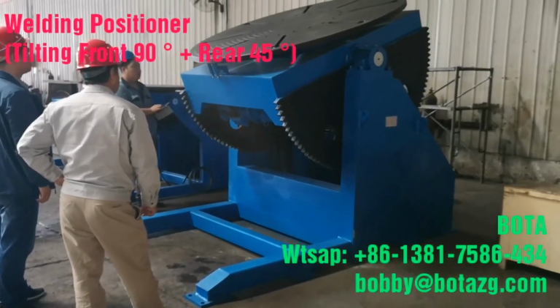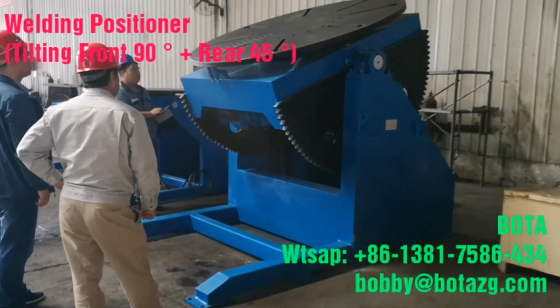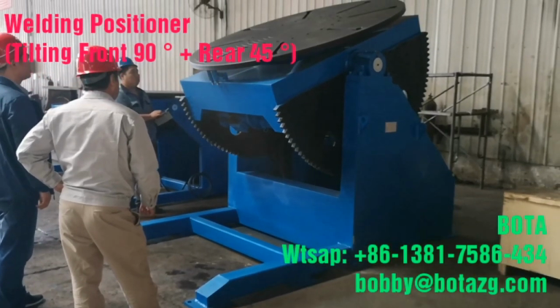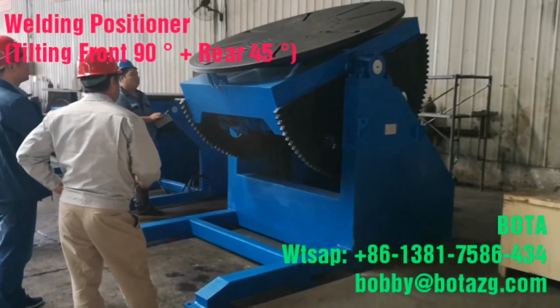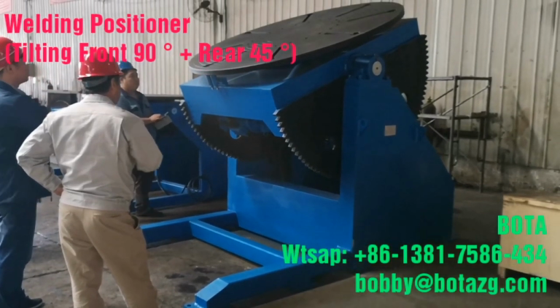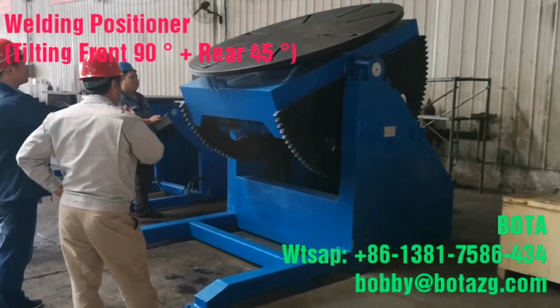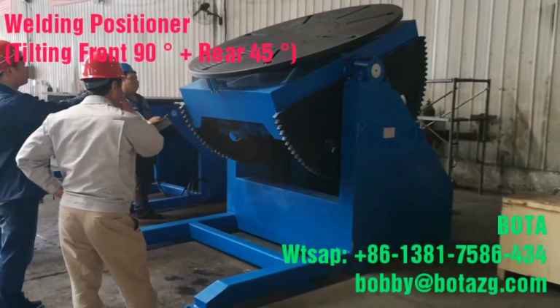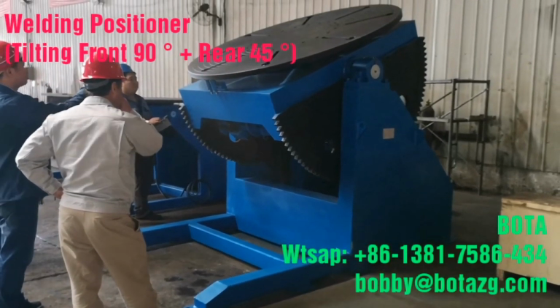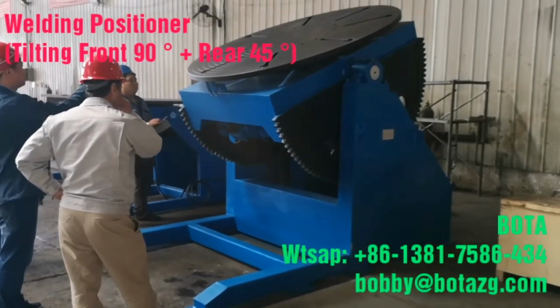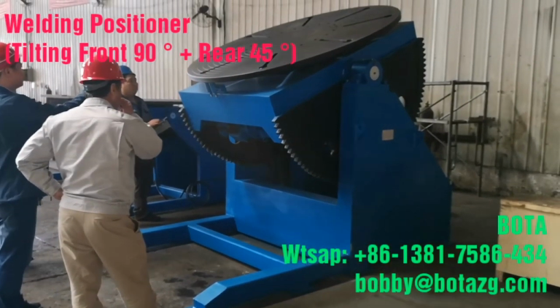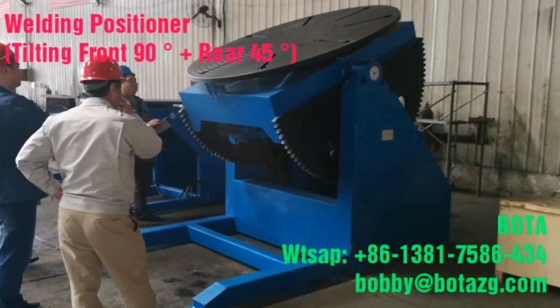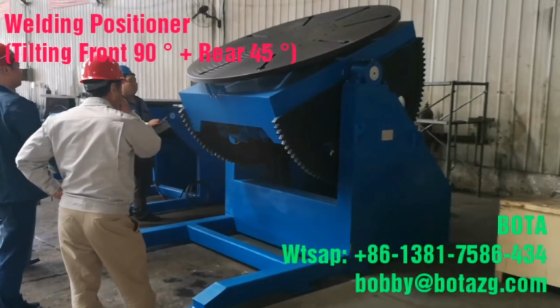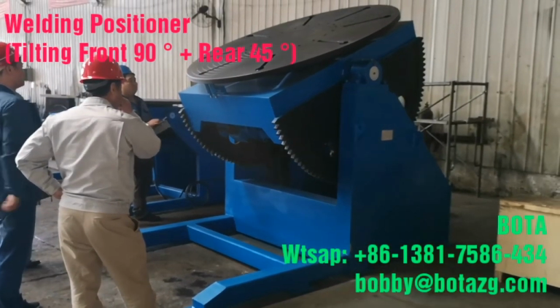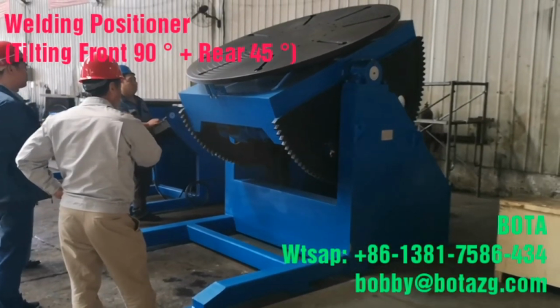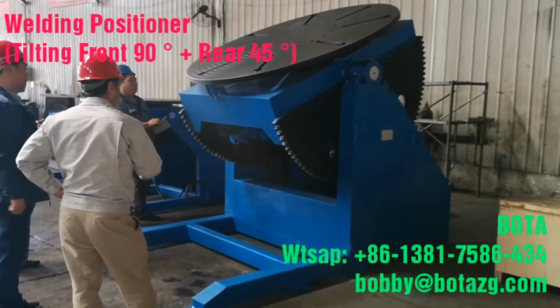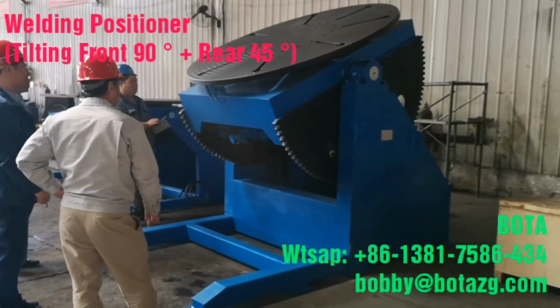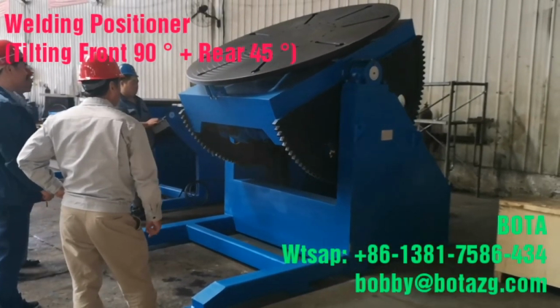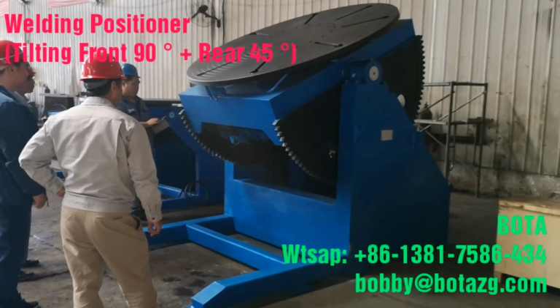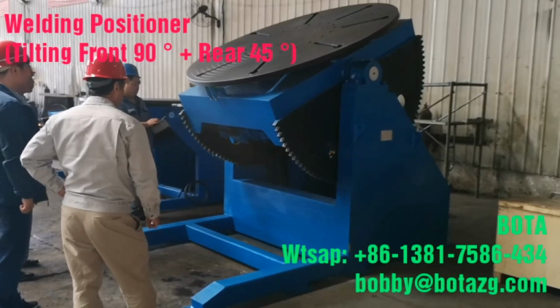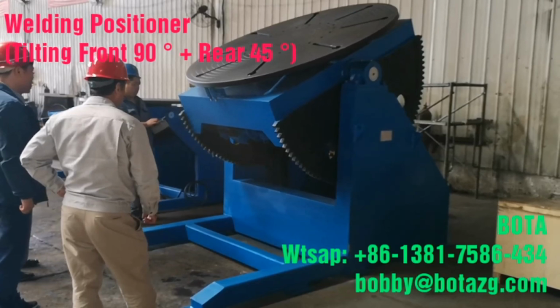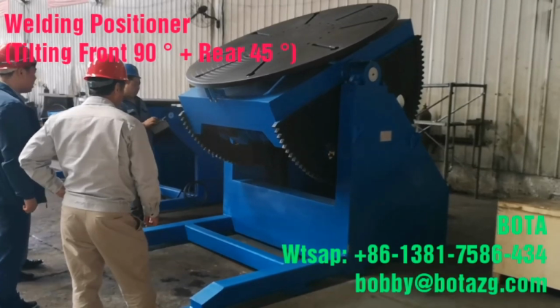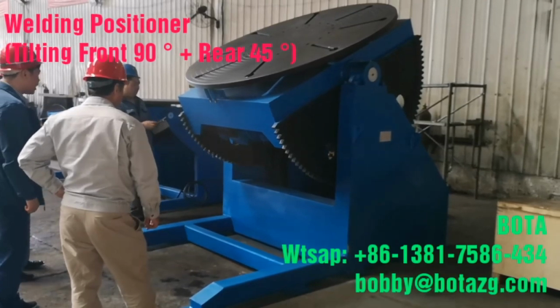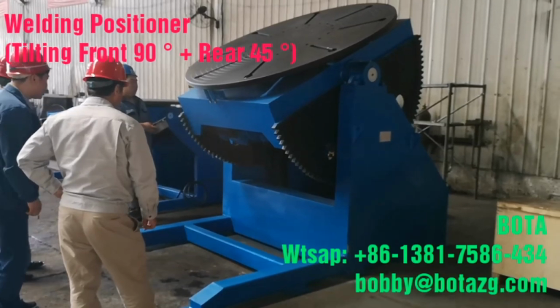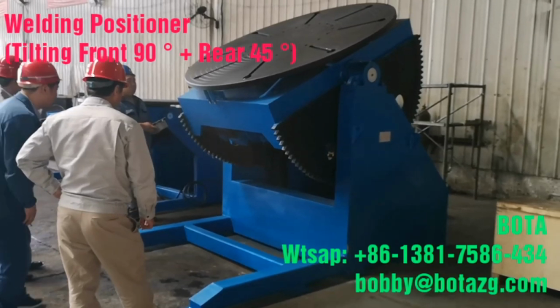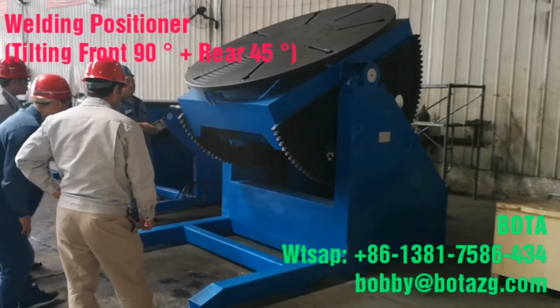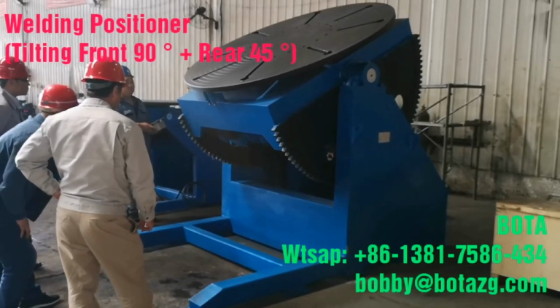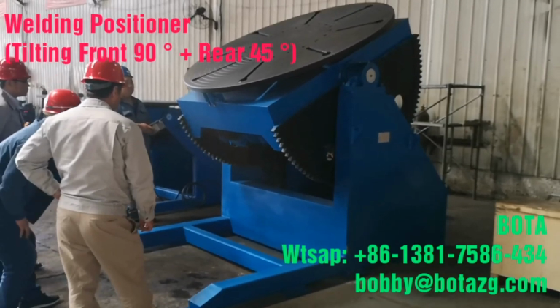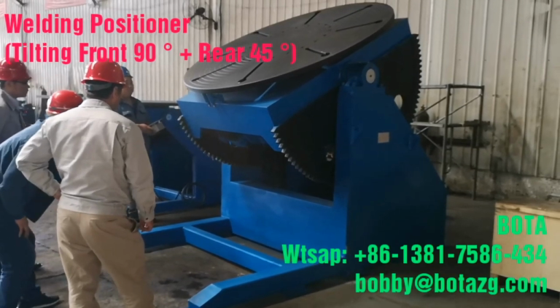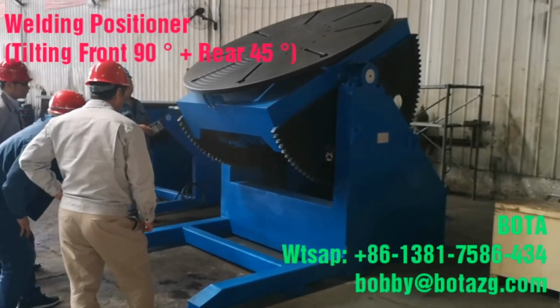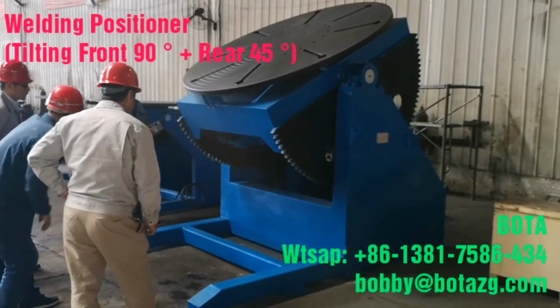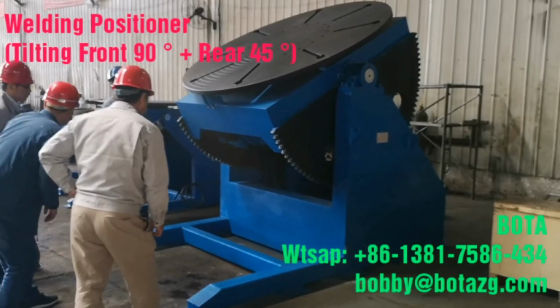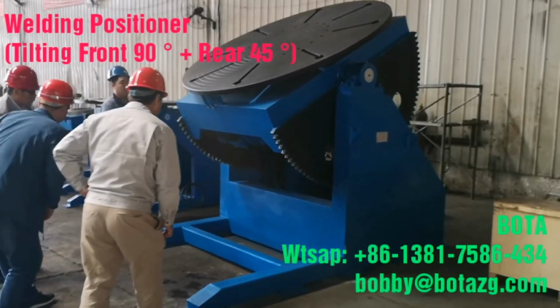Whether used as a stand-alone unit or as part of a complete system, BOTA positioners provide years of reliable, productive service.